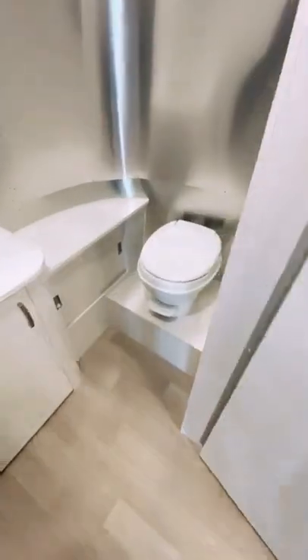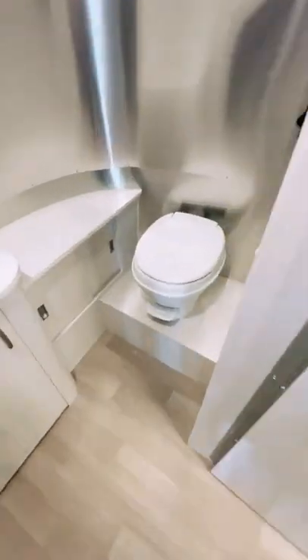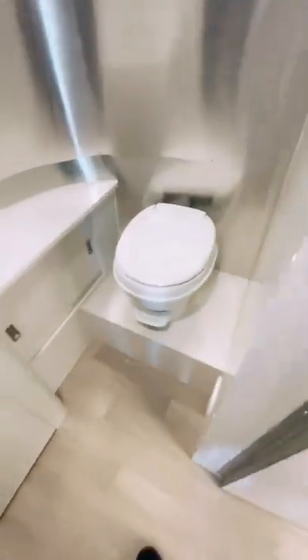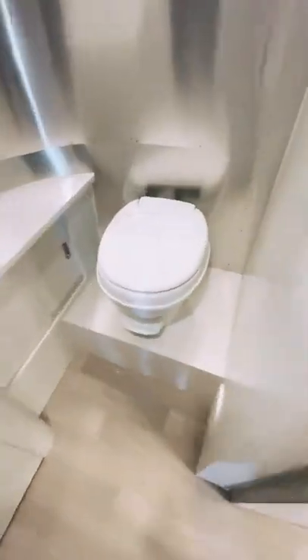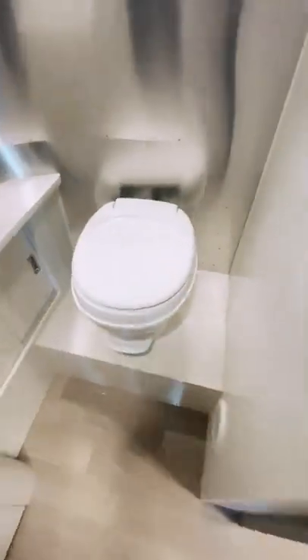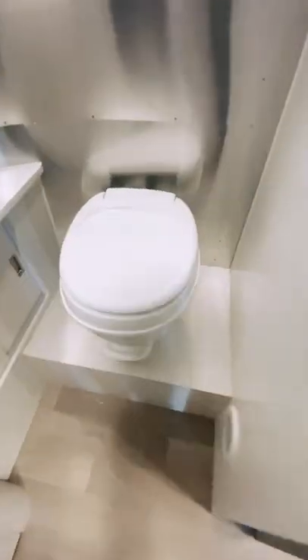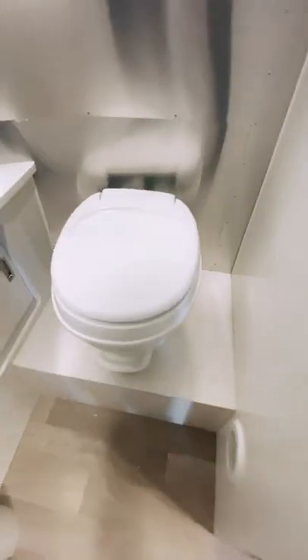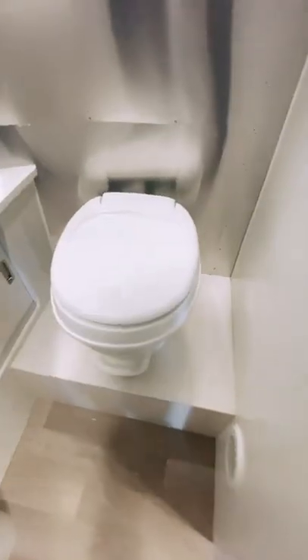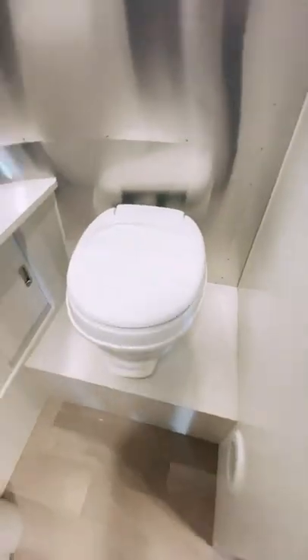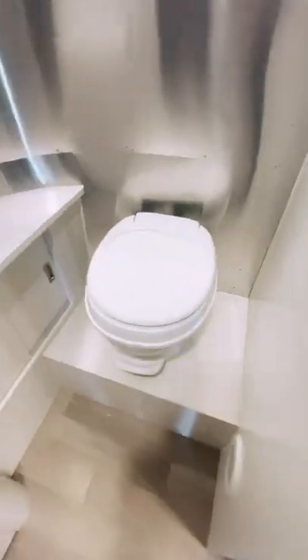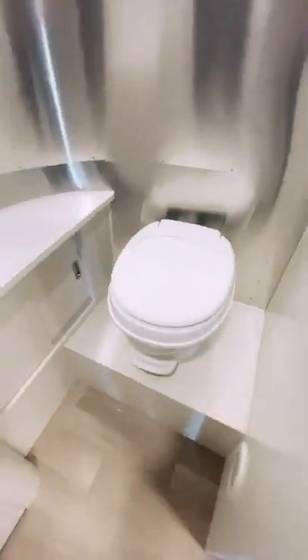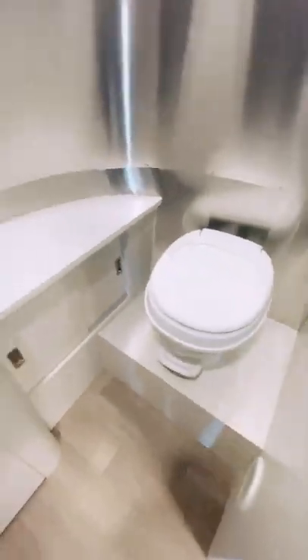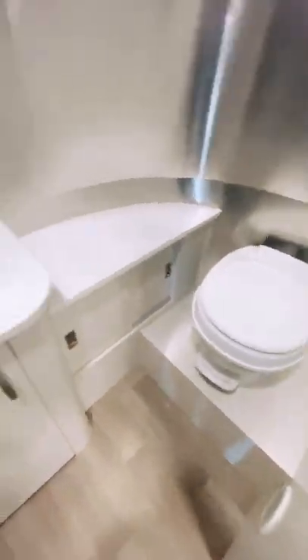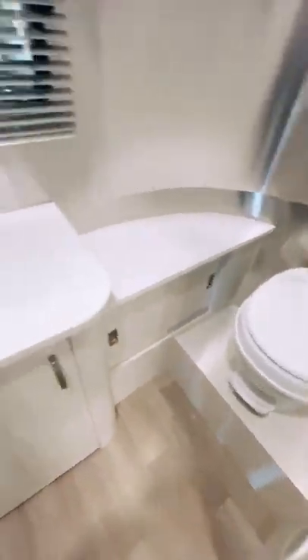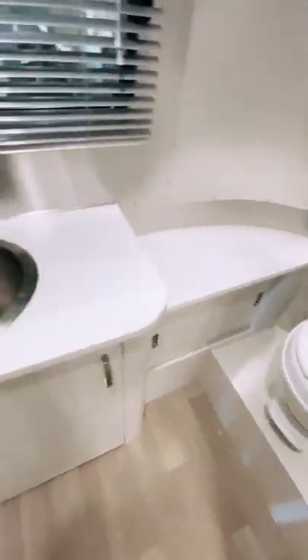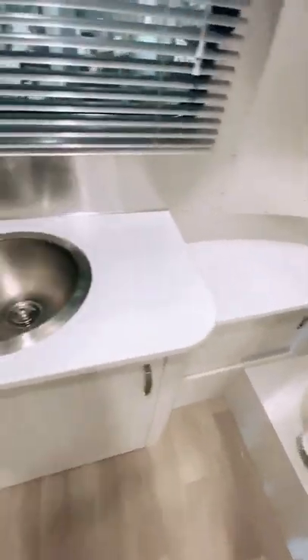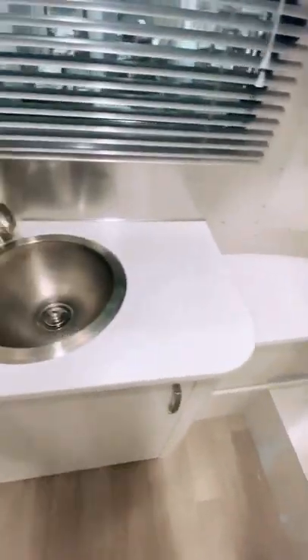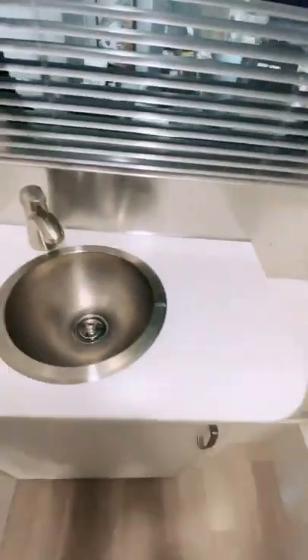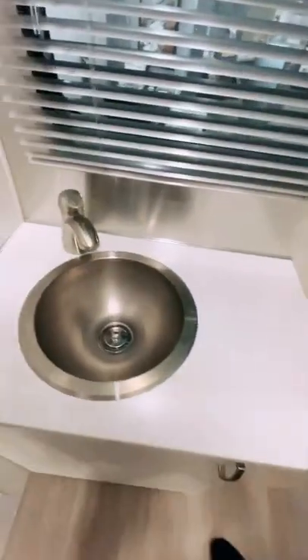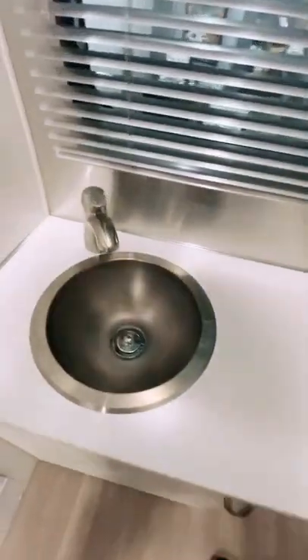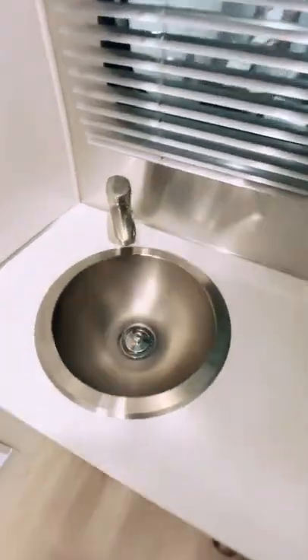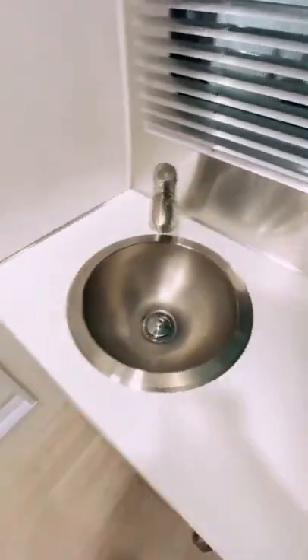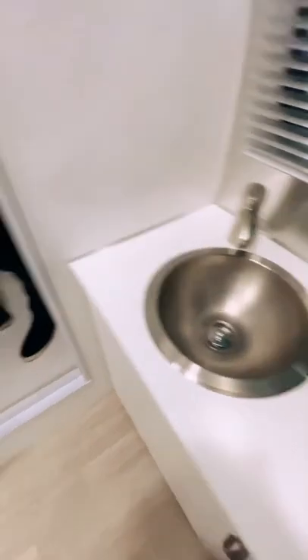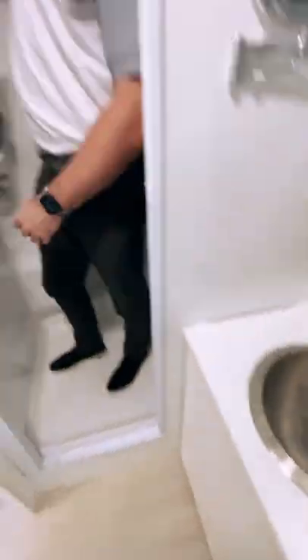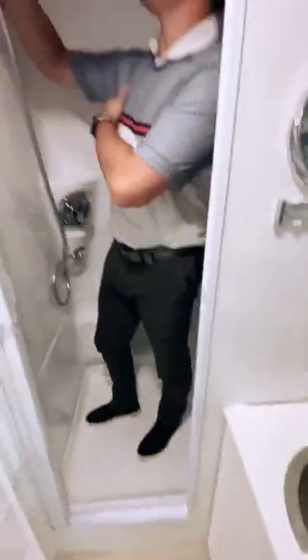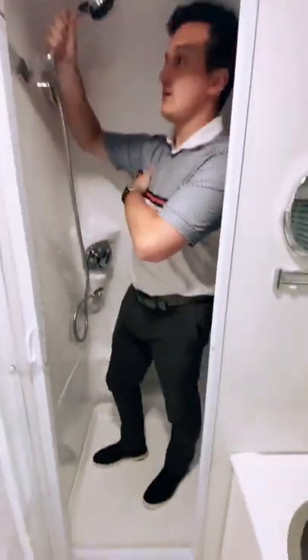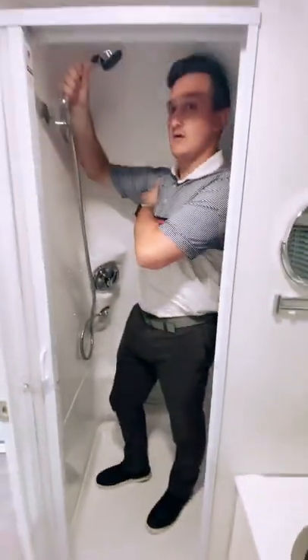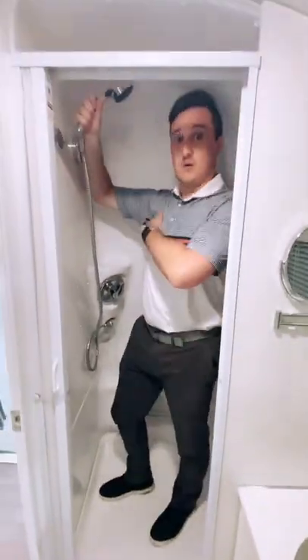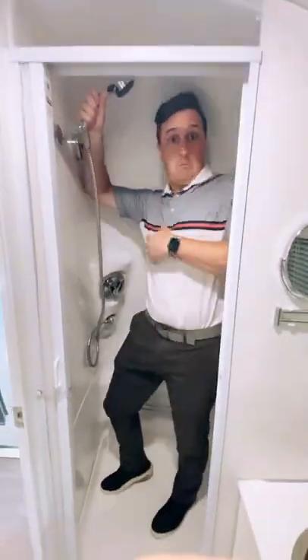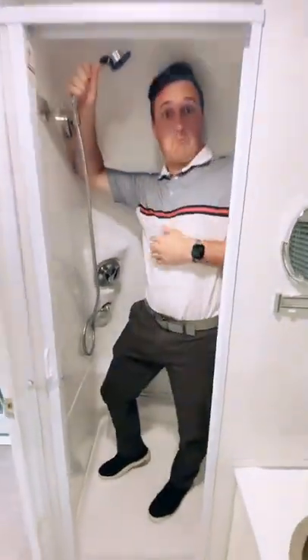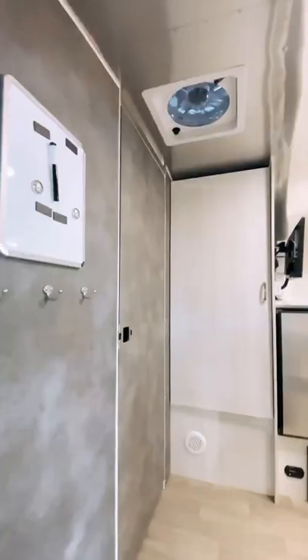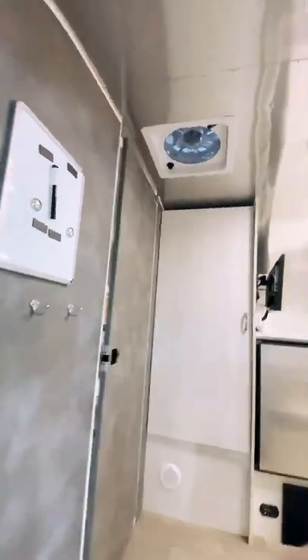In the back we have a toilet, vanity with a stainless steel sink, and a shower.